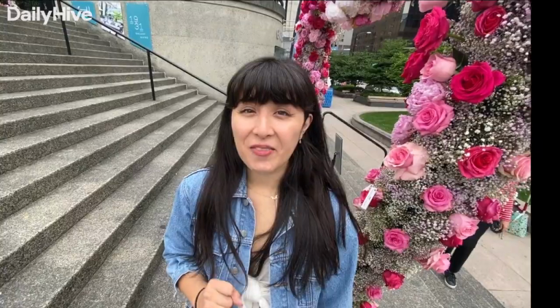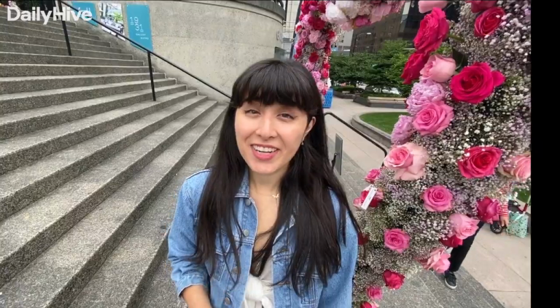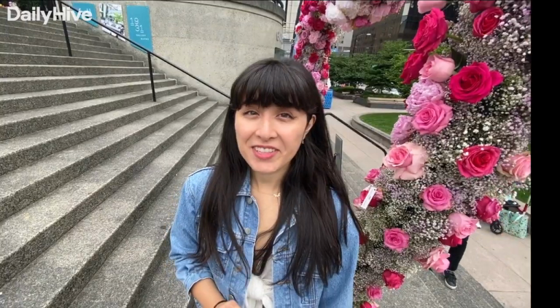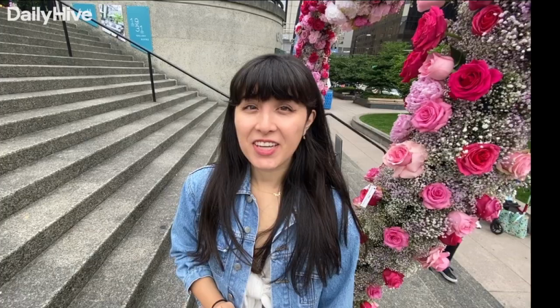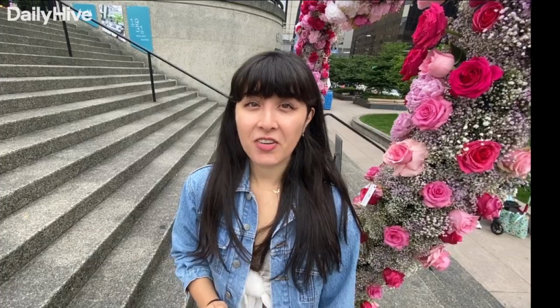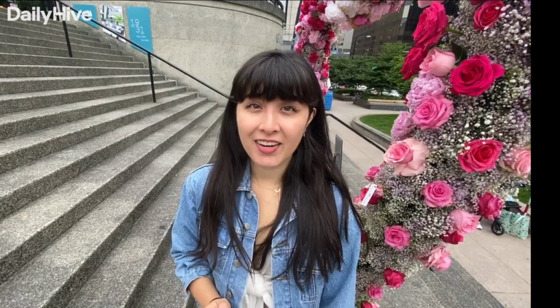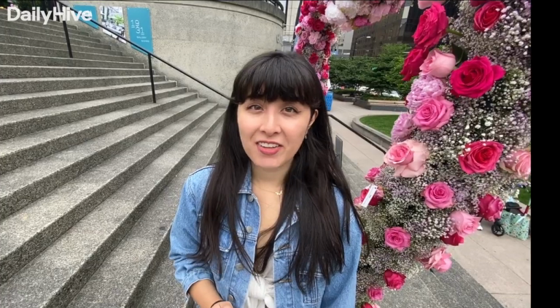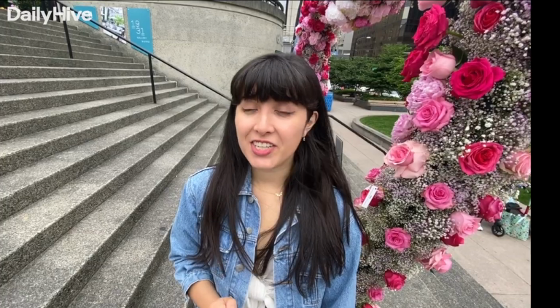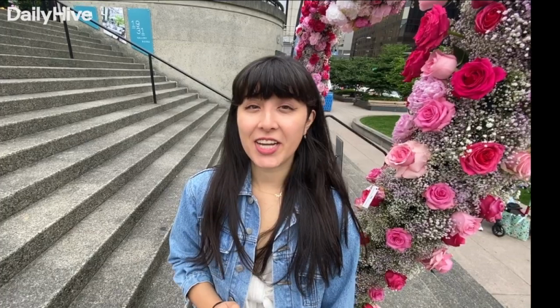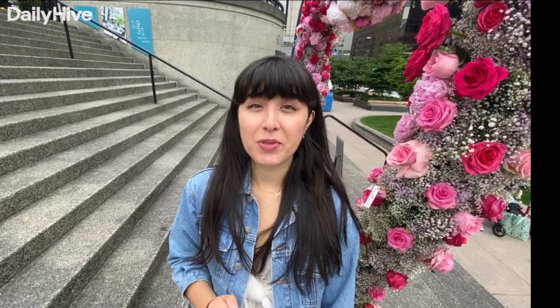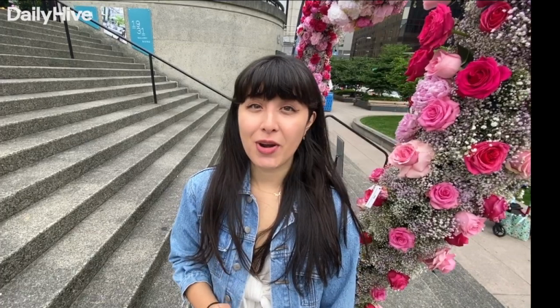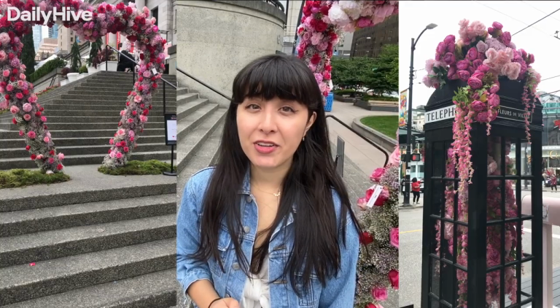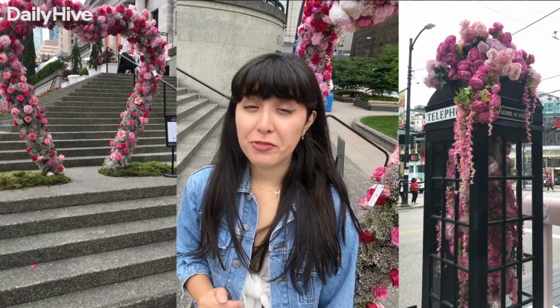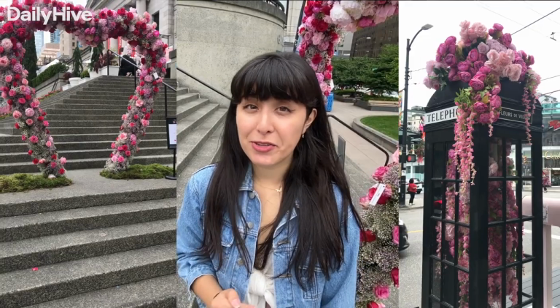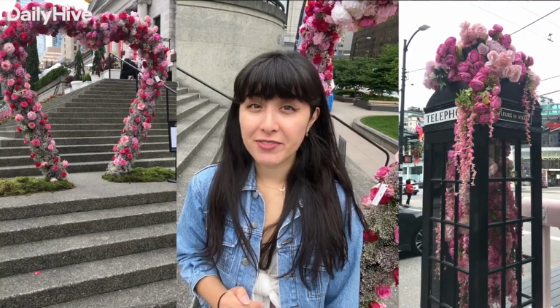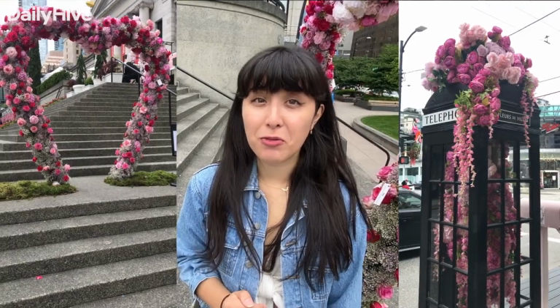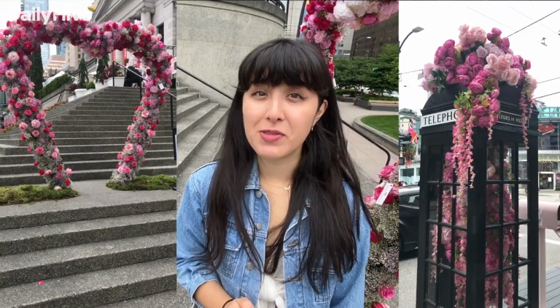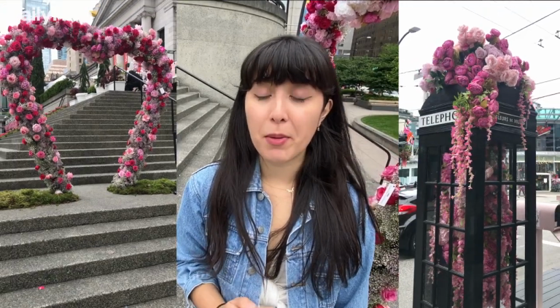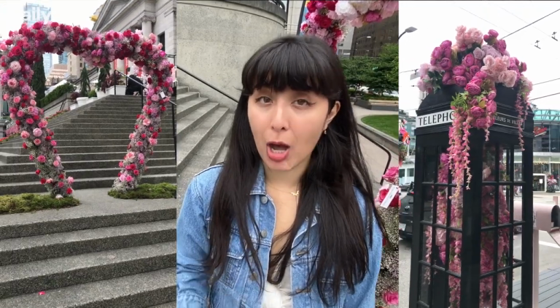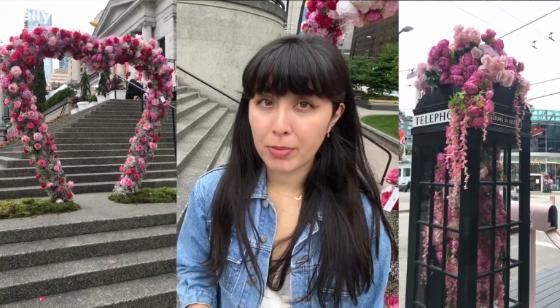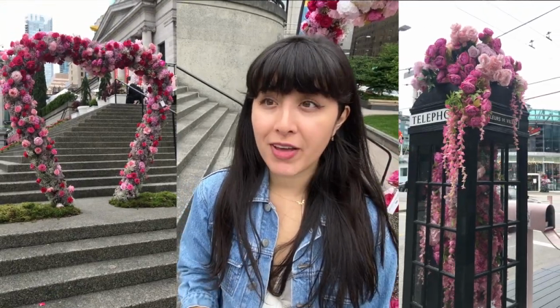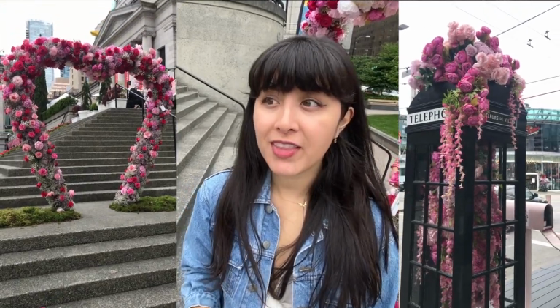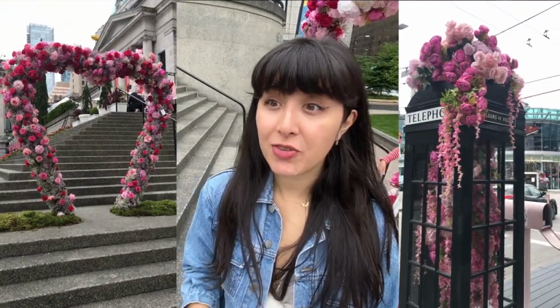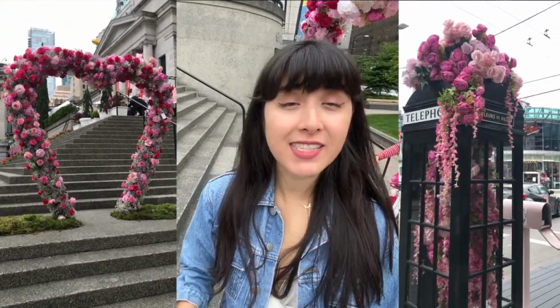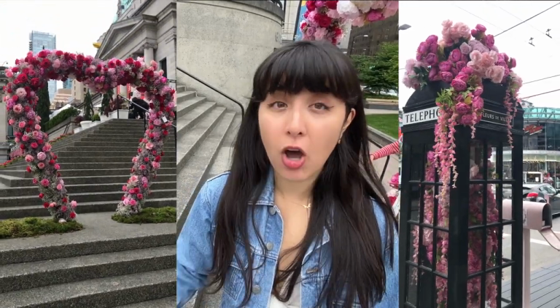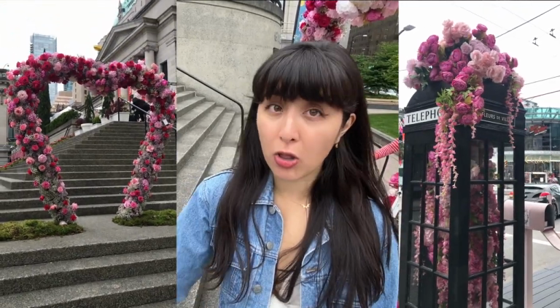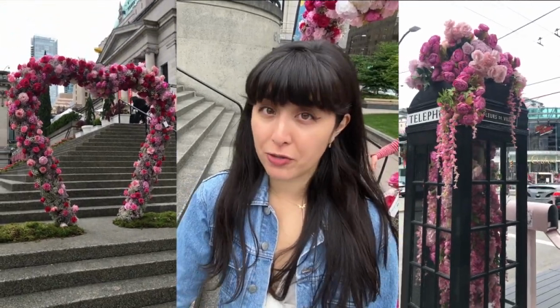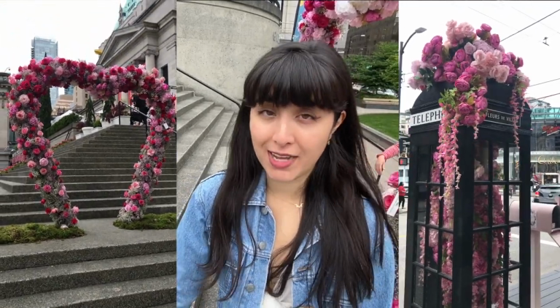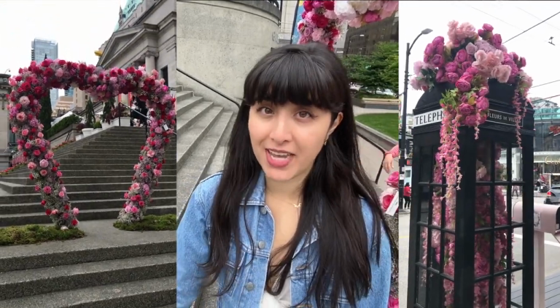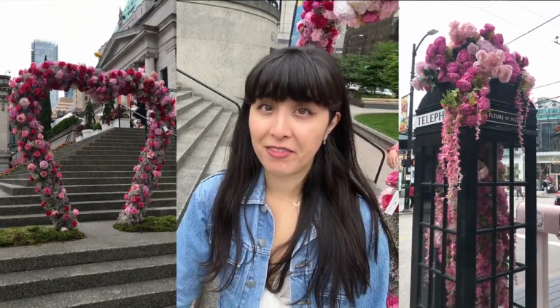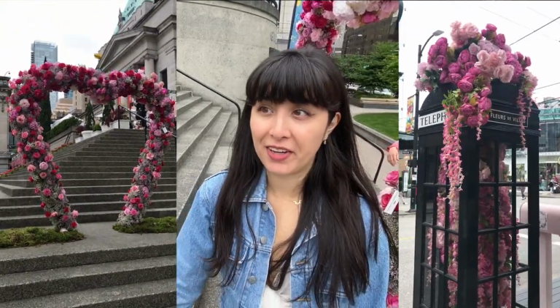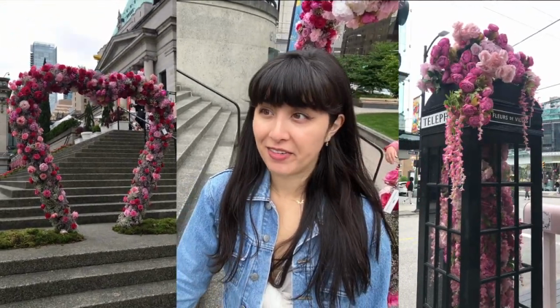We're here at the Vancouver Art Gallery to check out the brand new Fleur de Ville Rosé event that you can see all over downtown Vancouver.